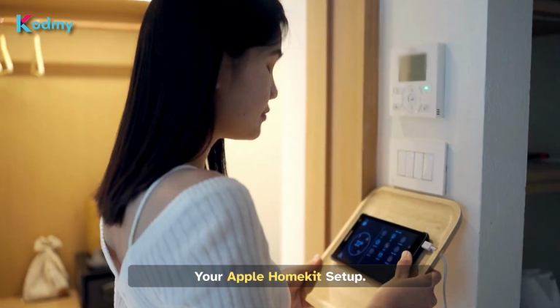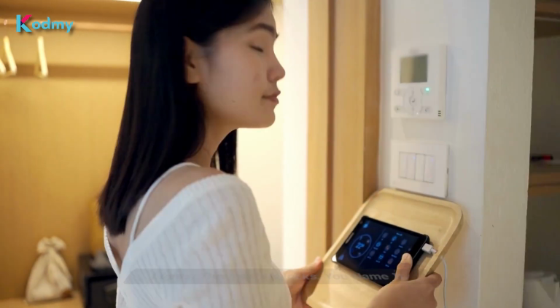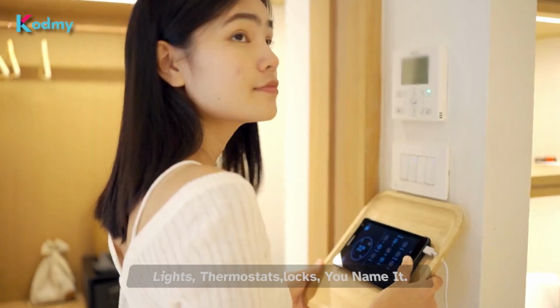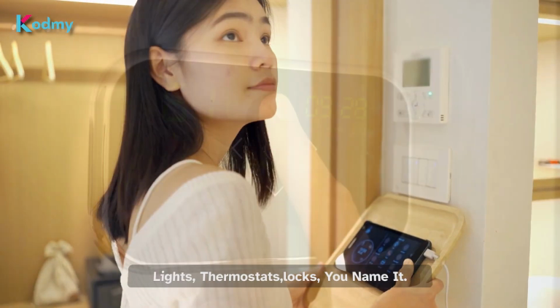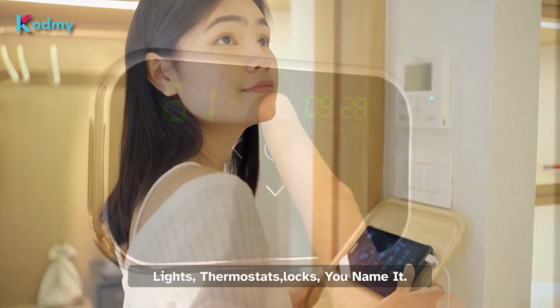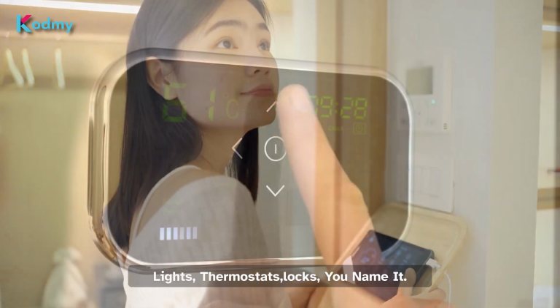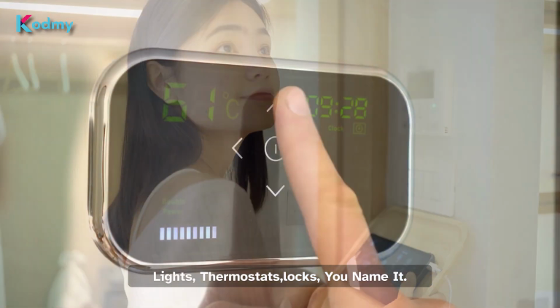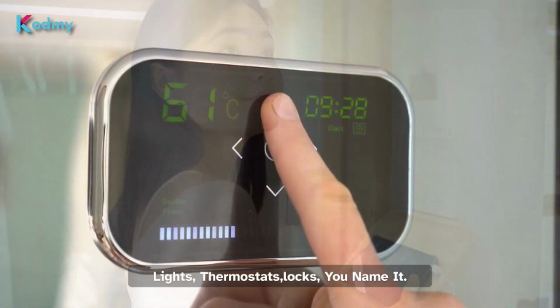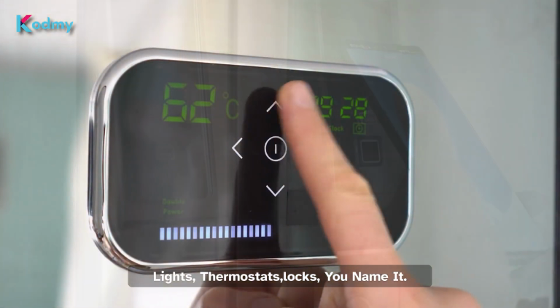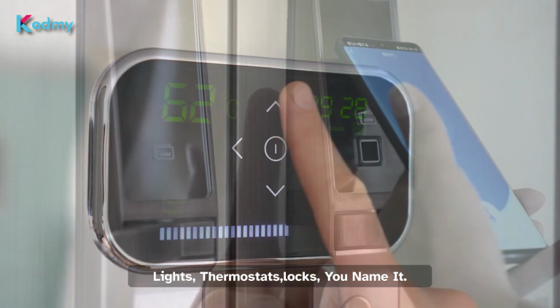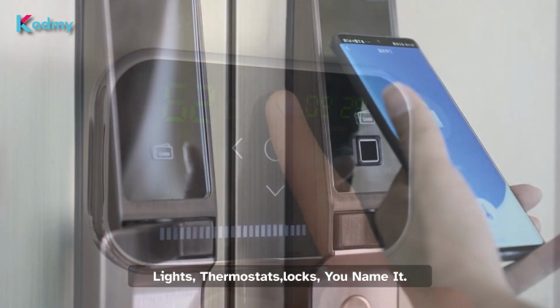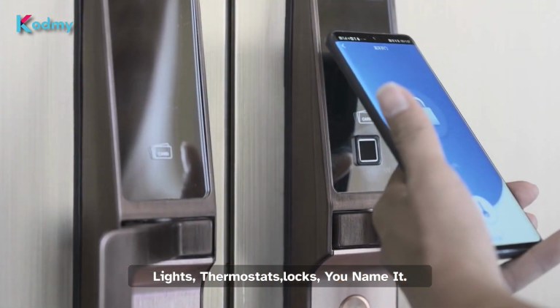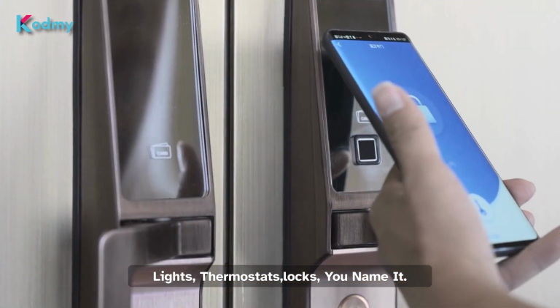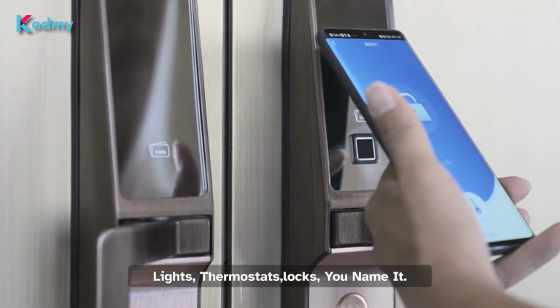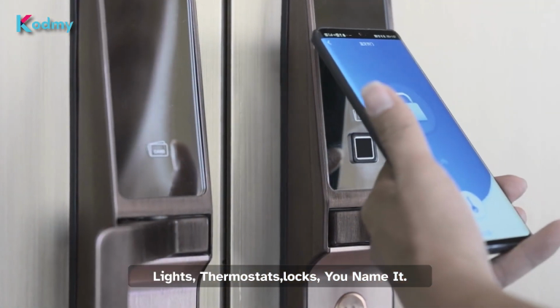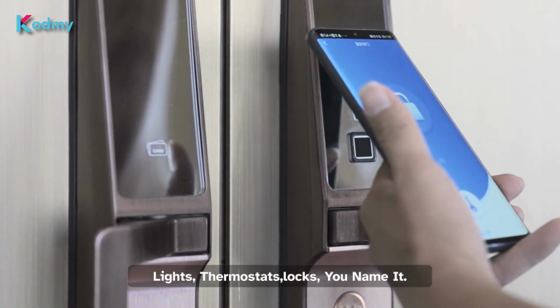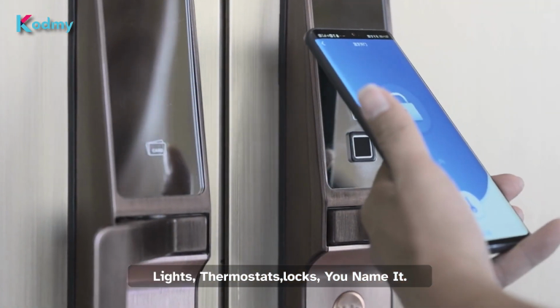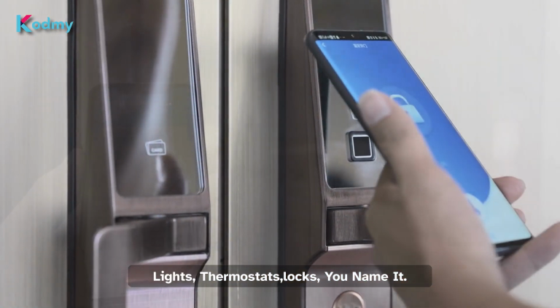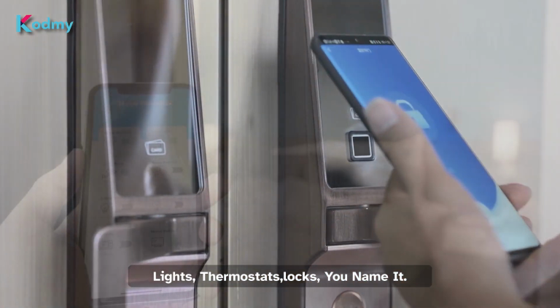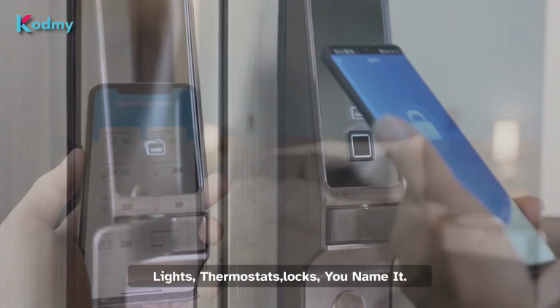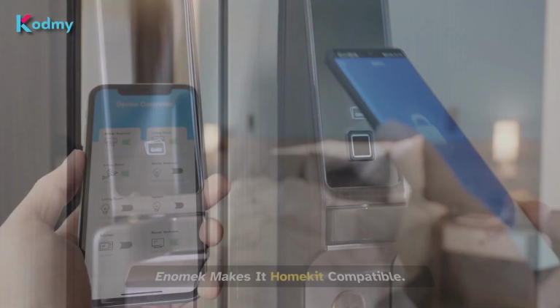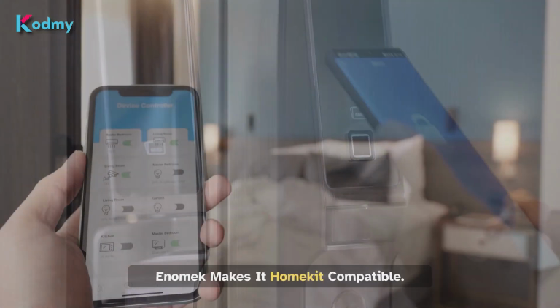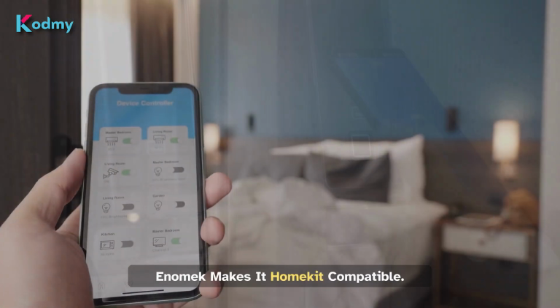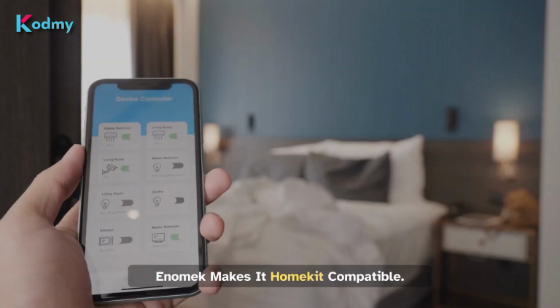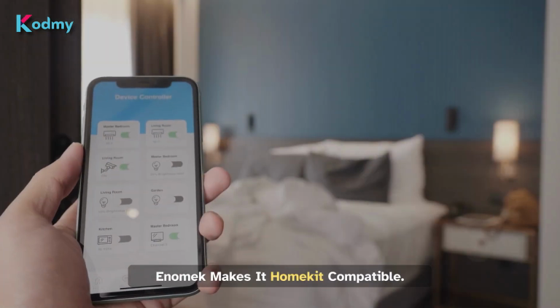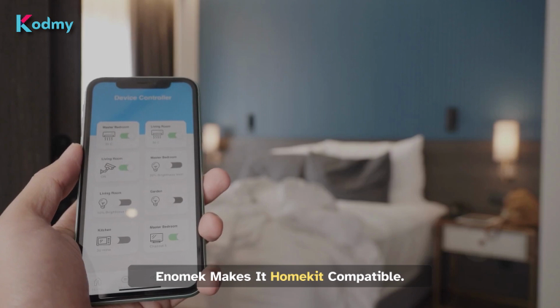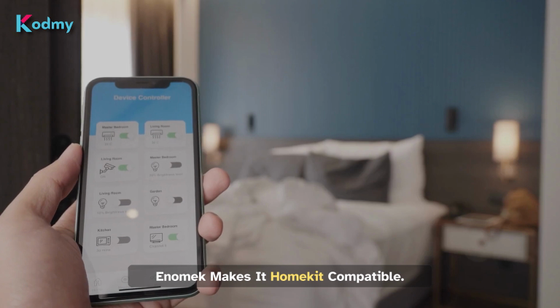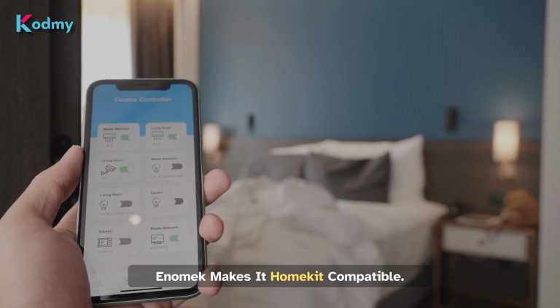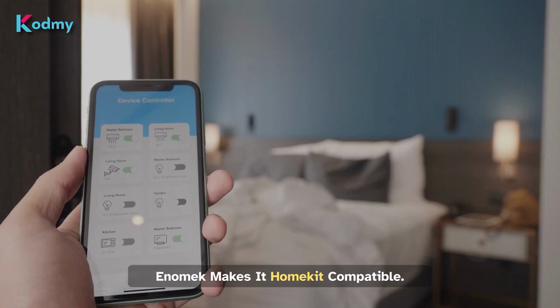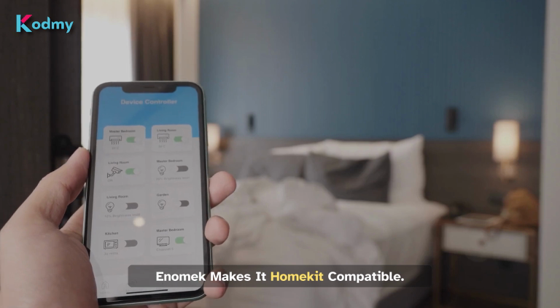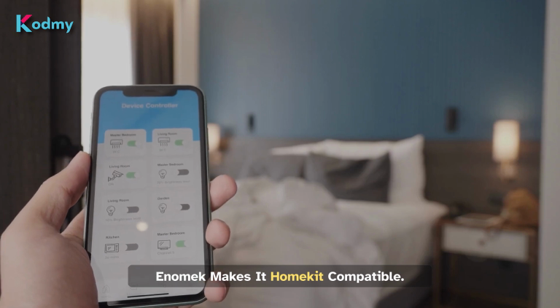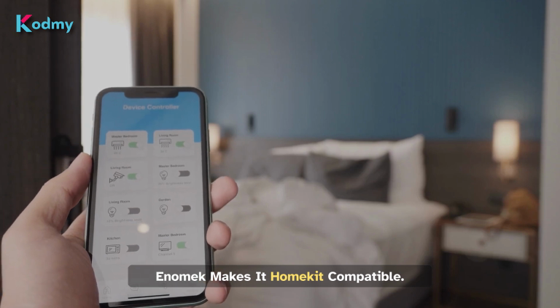Lights, thermostats, locks — you name it, Anomic makes it HomeKit compatible.